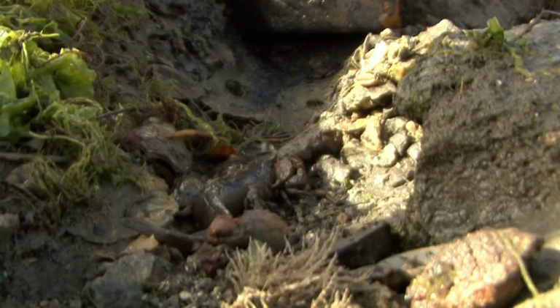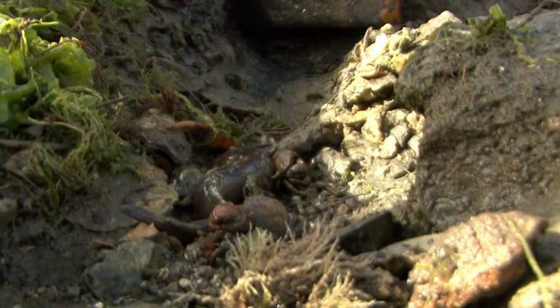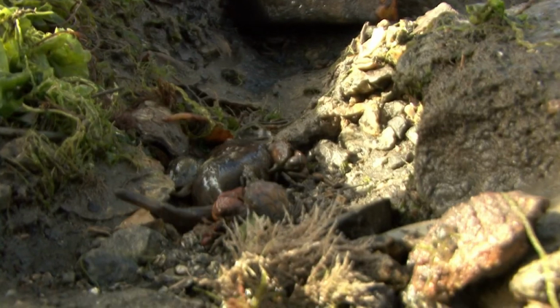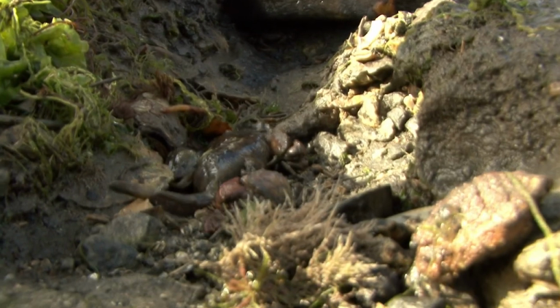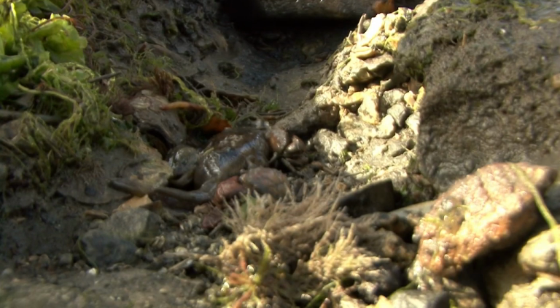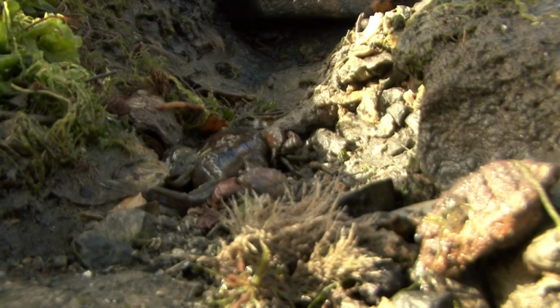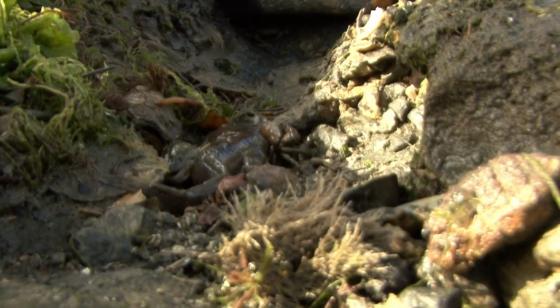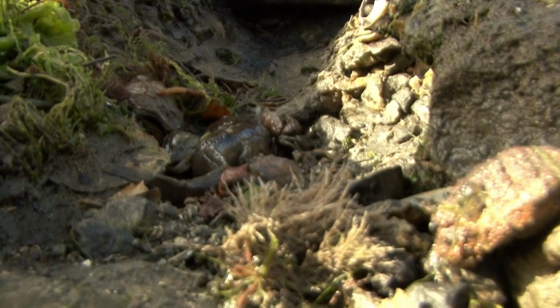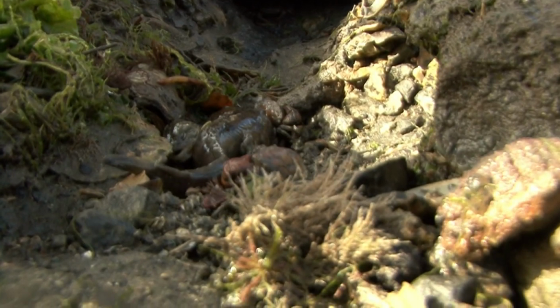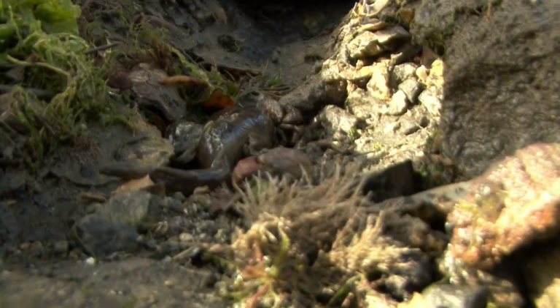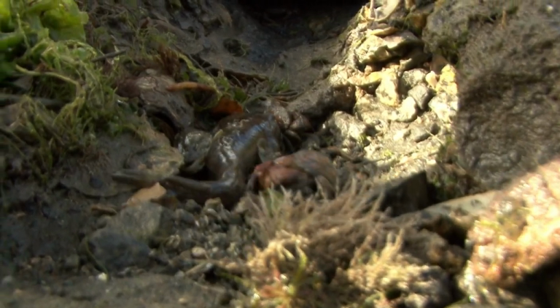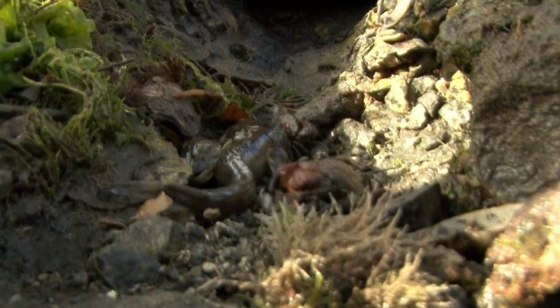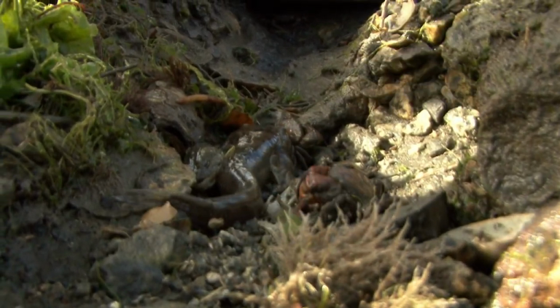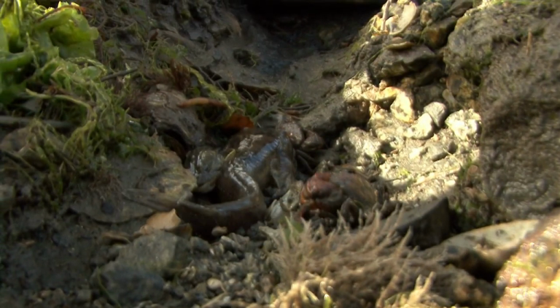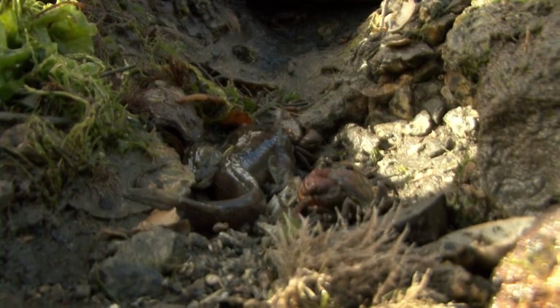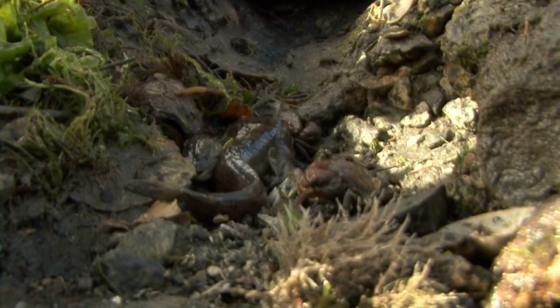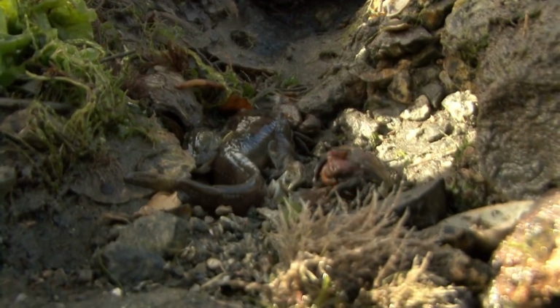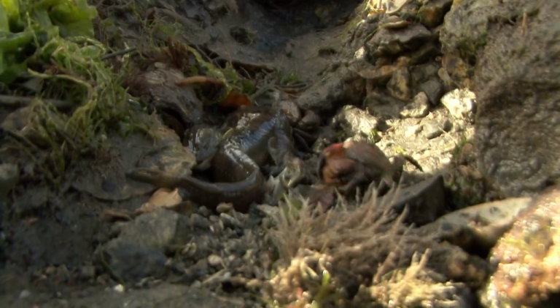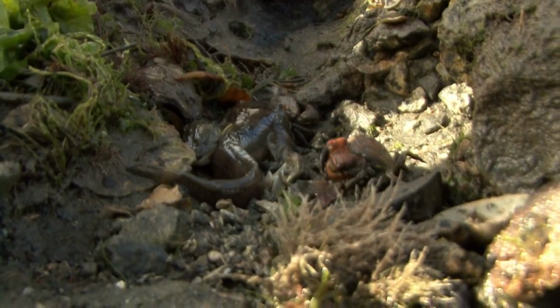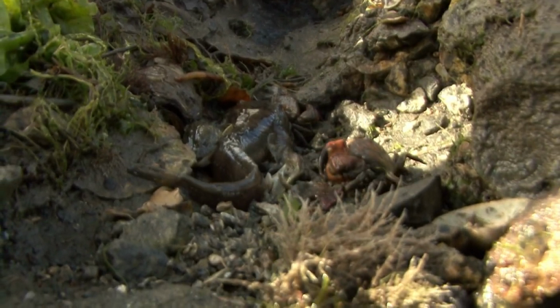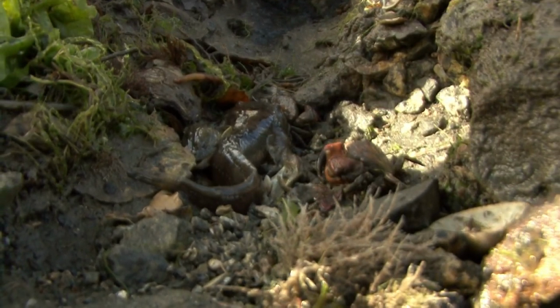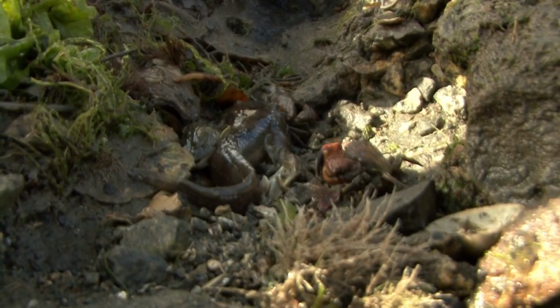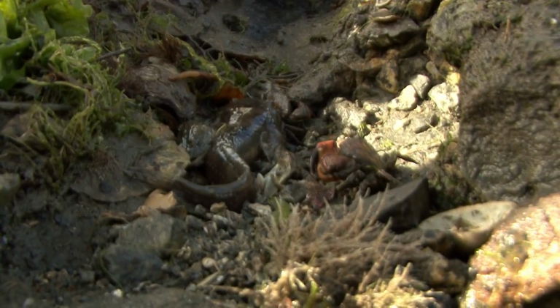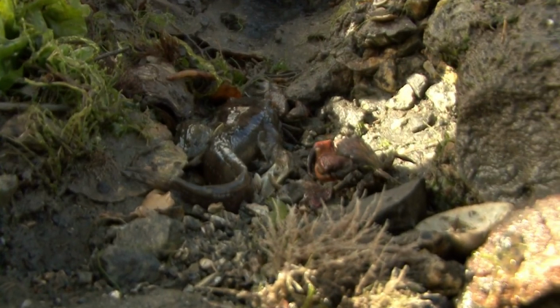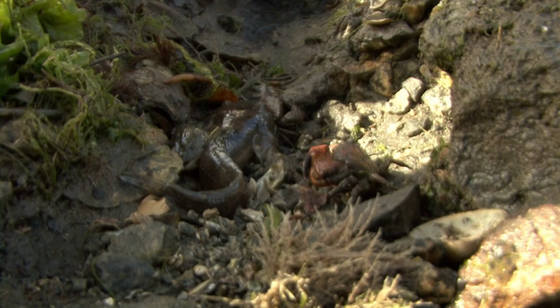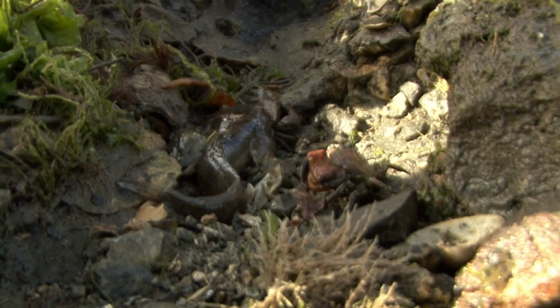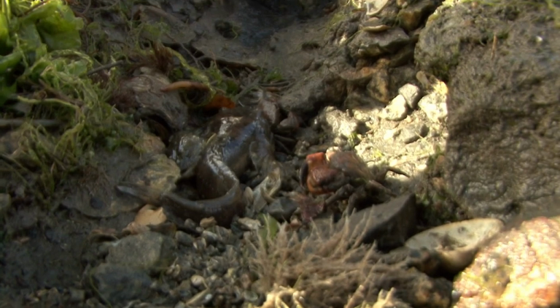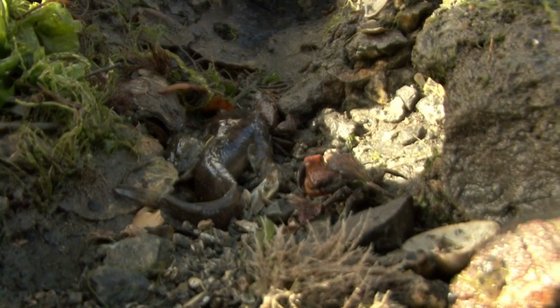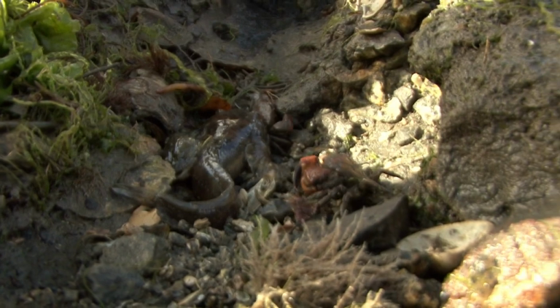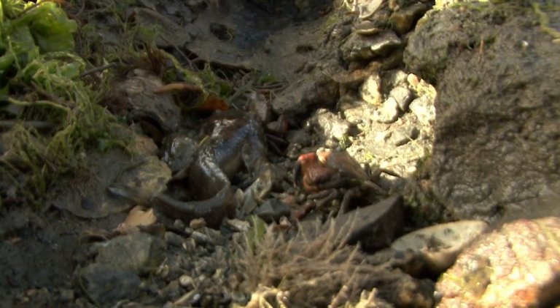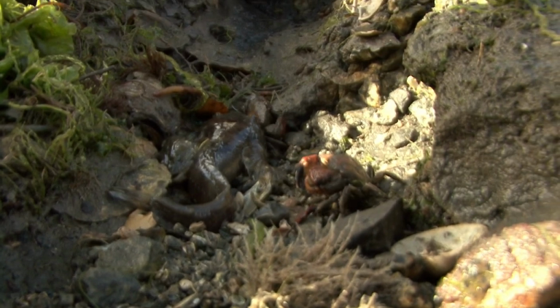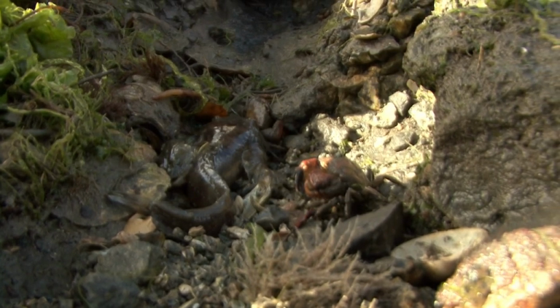We have a Plainfin Midshipmen. We're also seeing what looks like maybe a staghorn sculpin here.